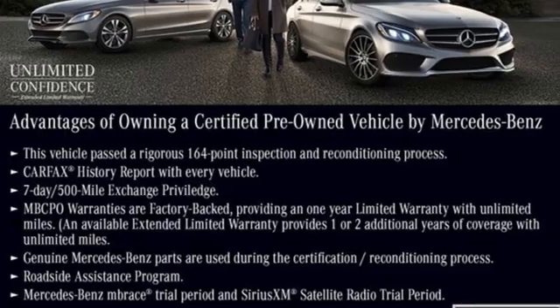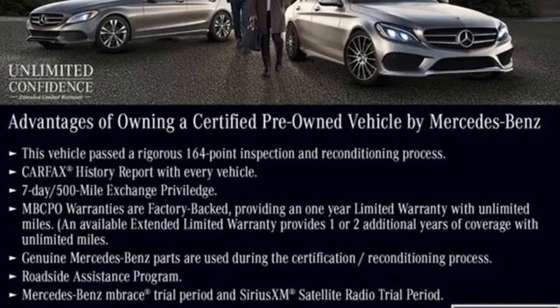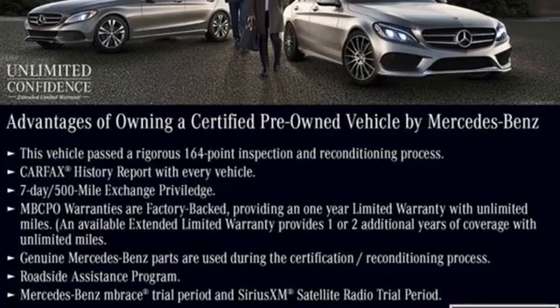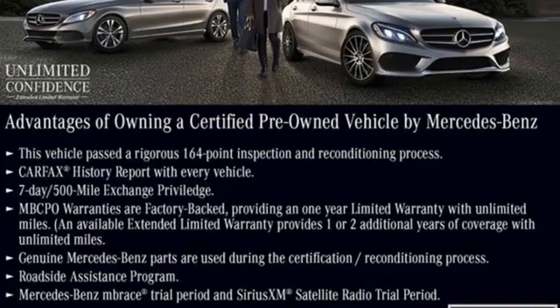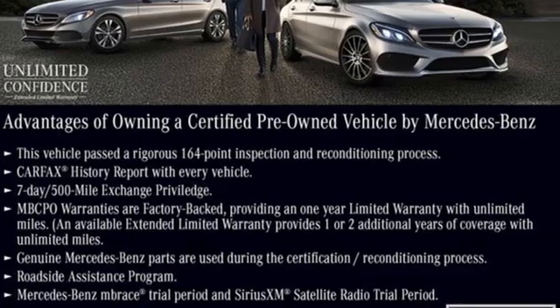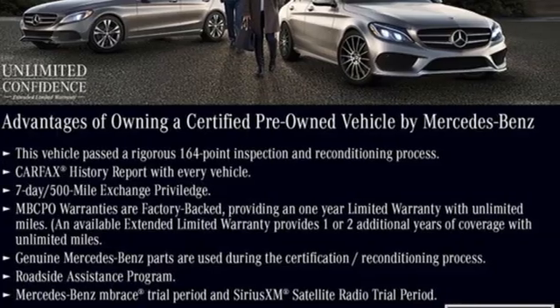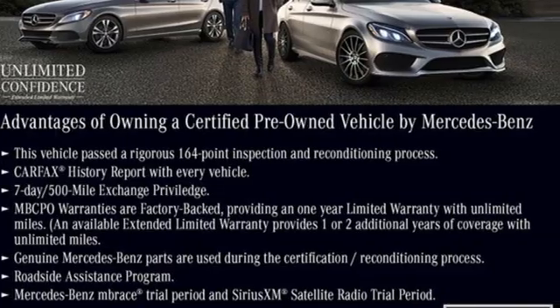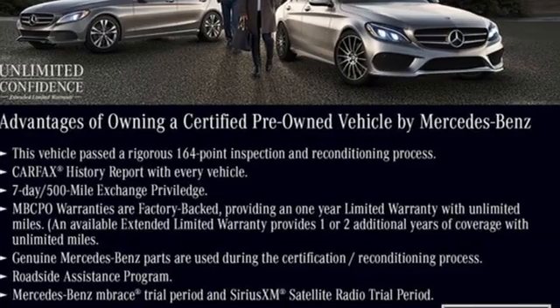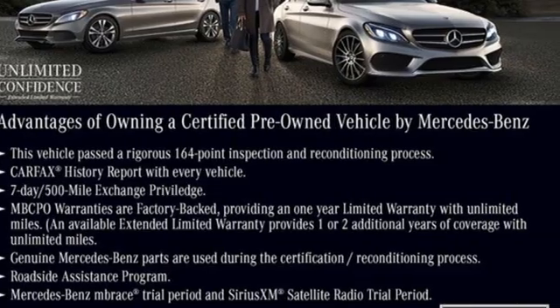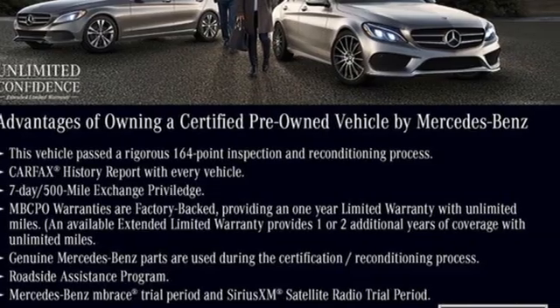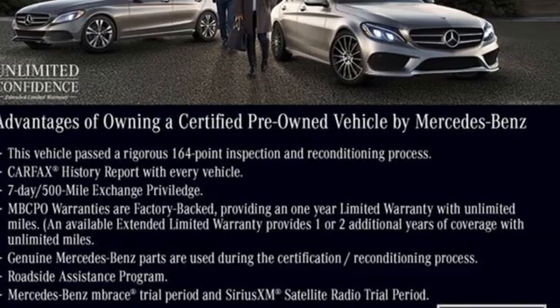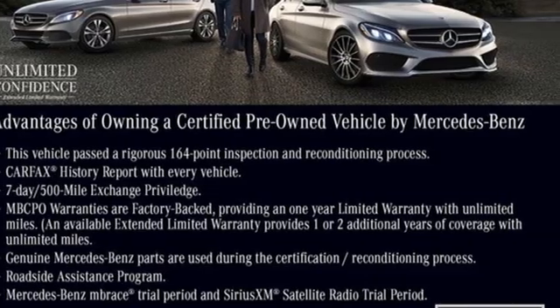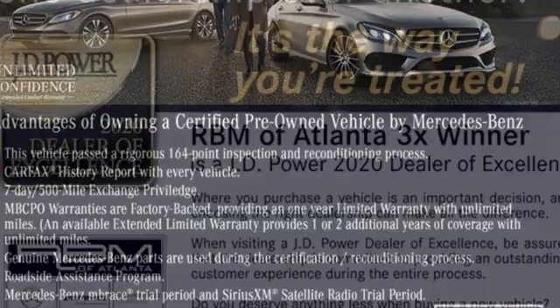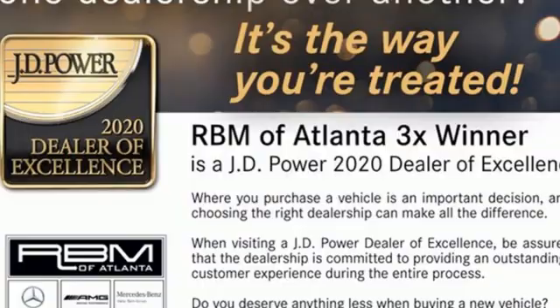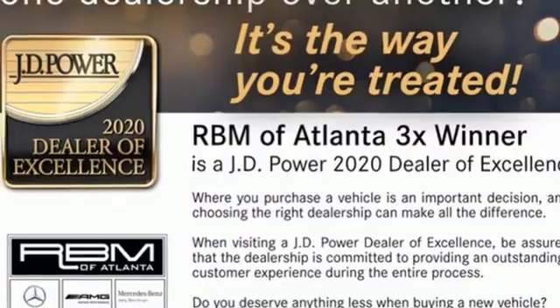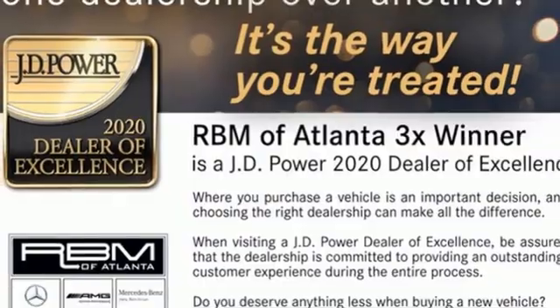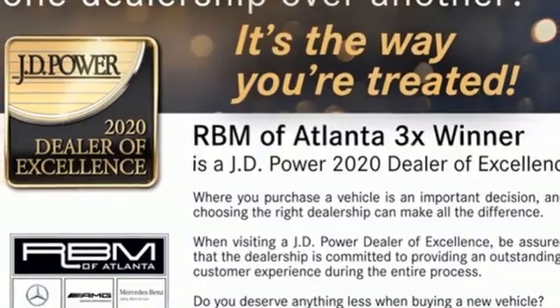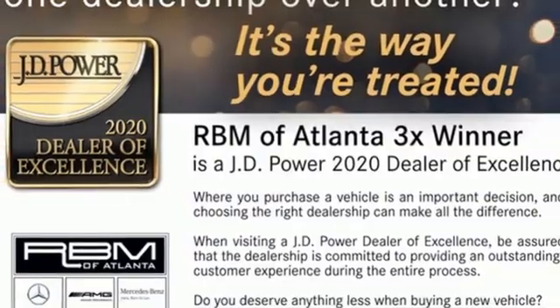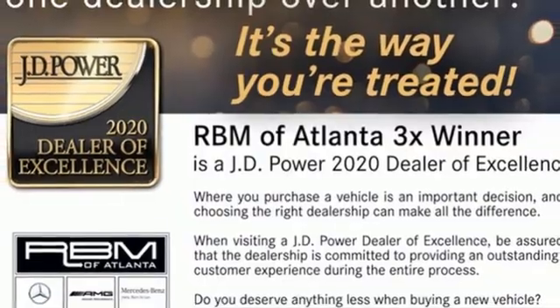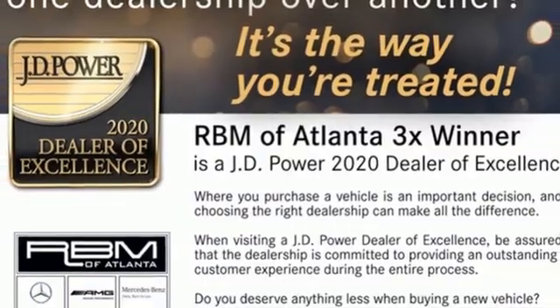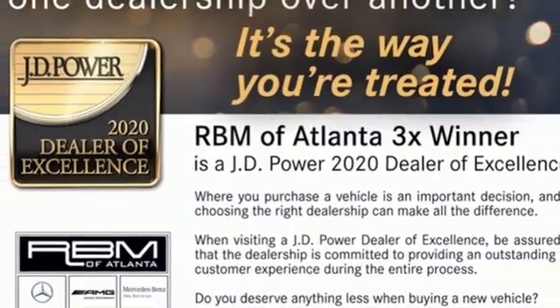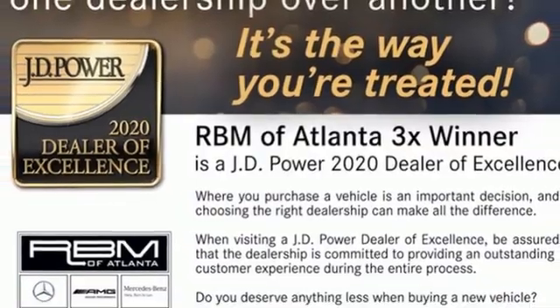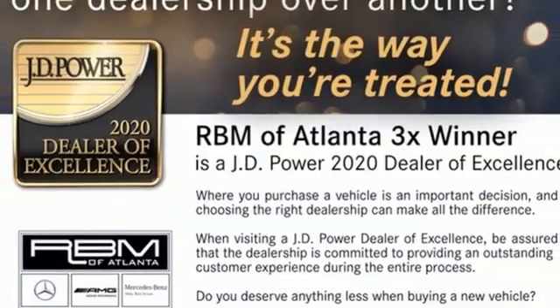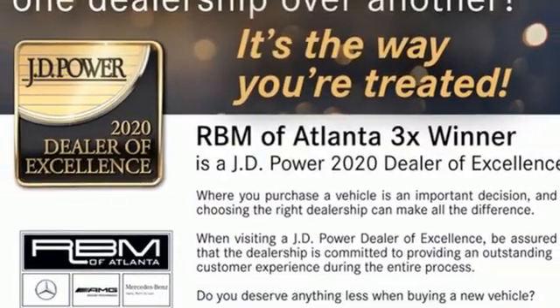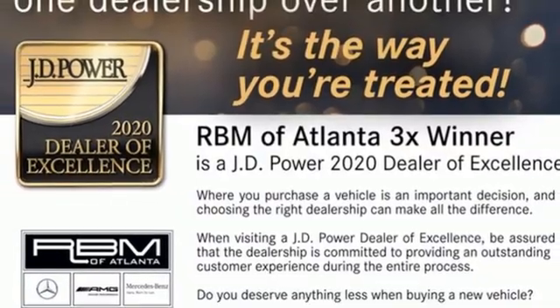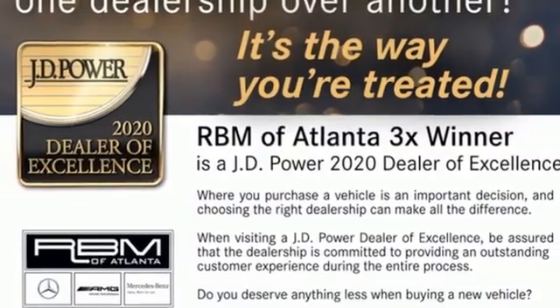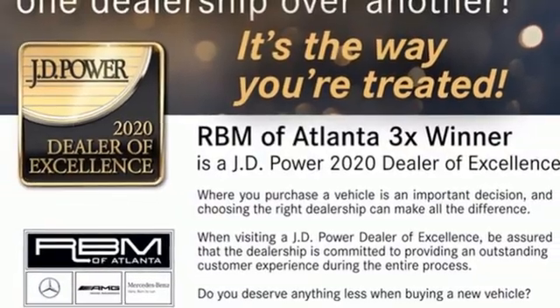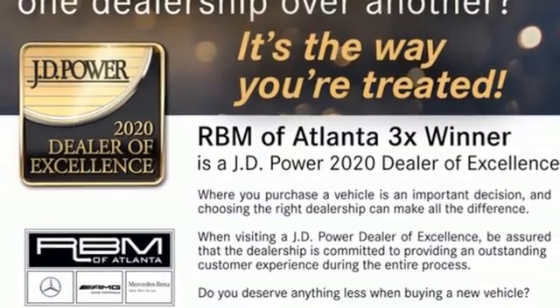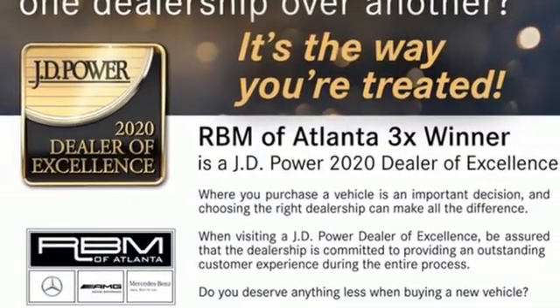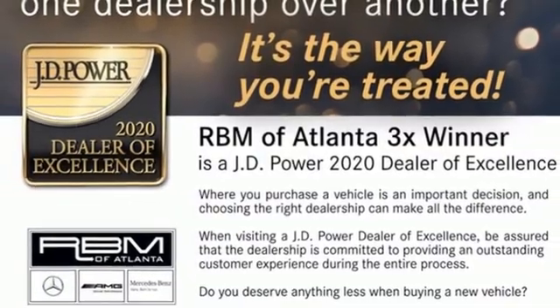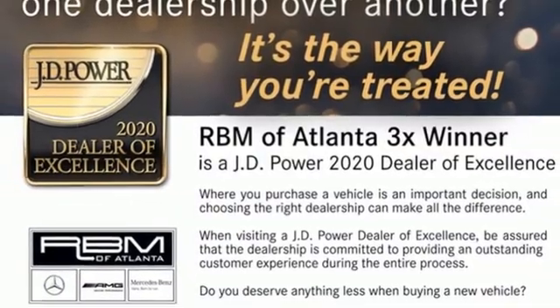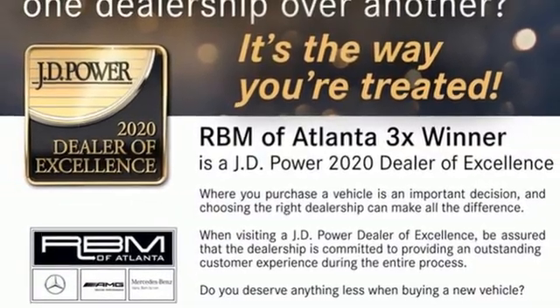Mercedes-Benz keeps setting the standard and driving forward. See what it can do for you when you take it for a test drive.